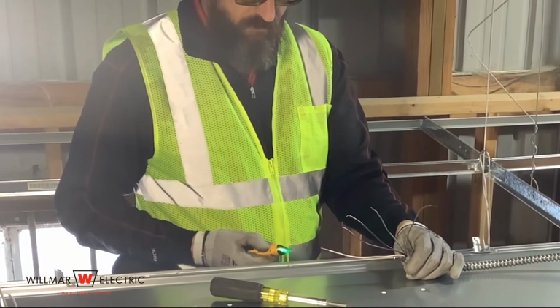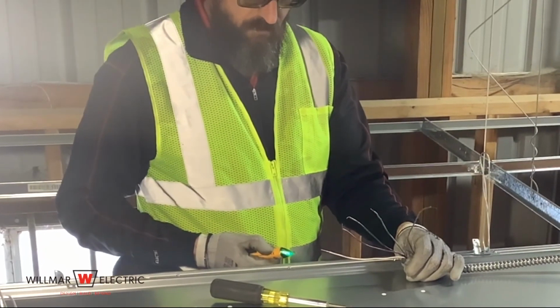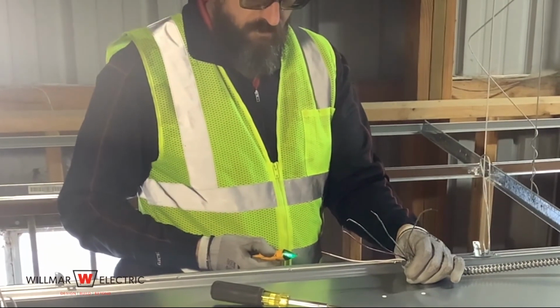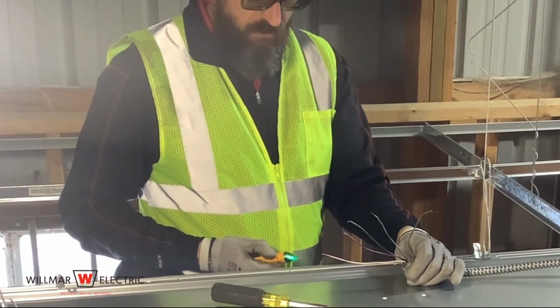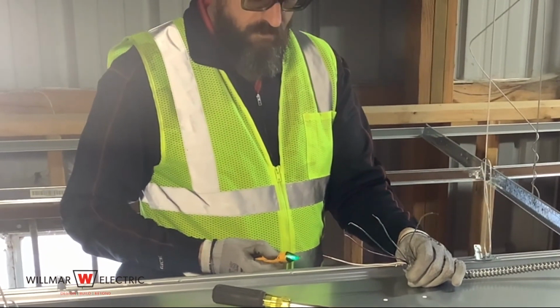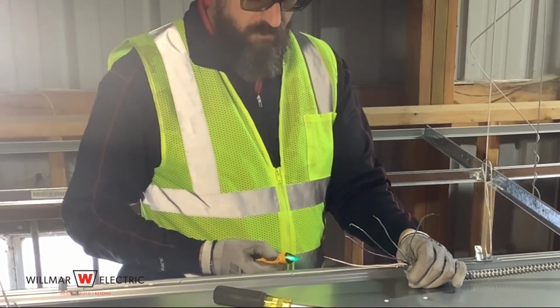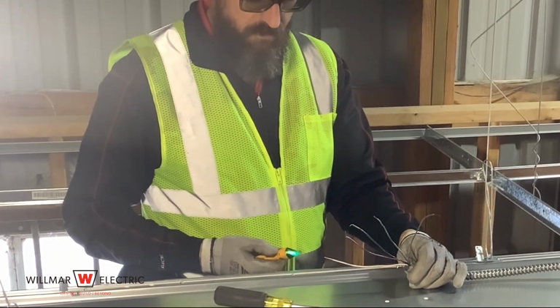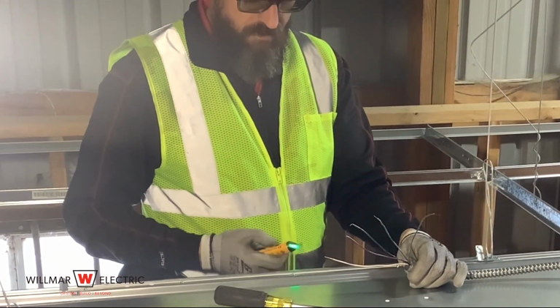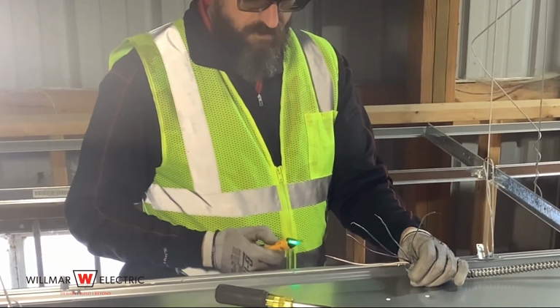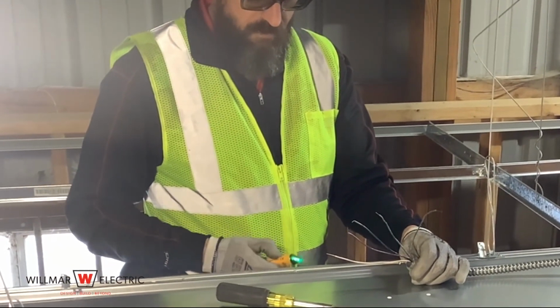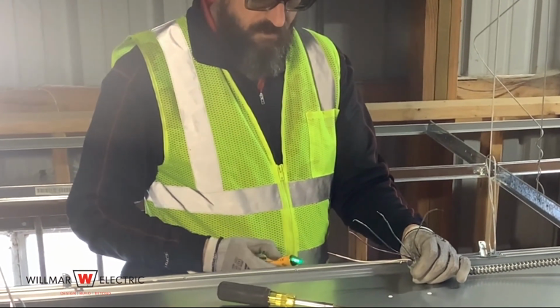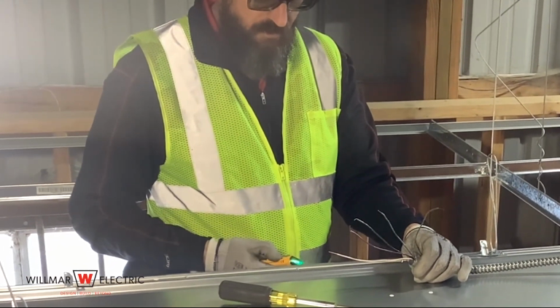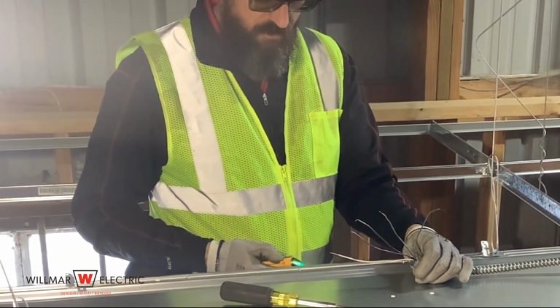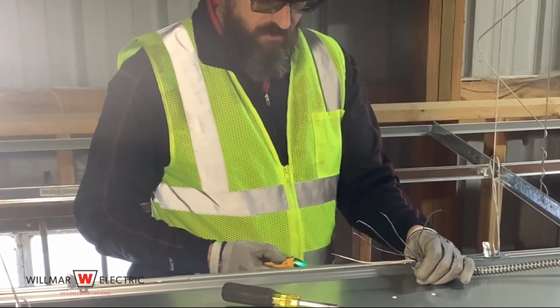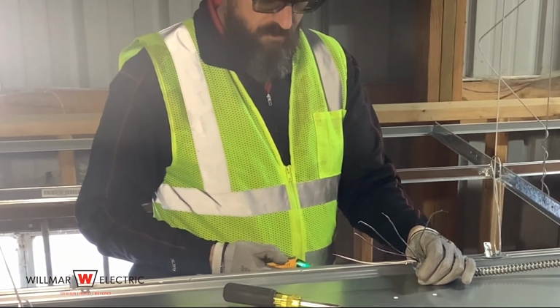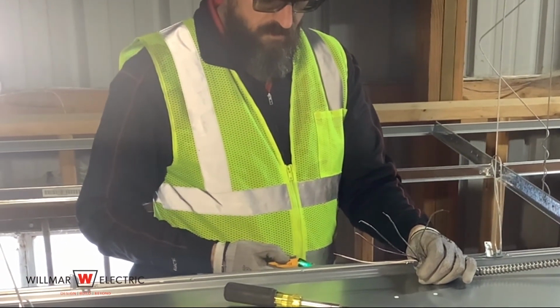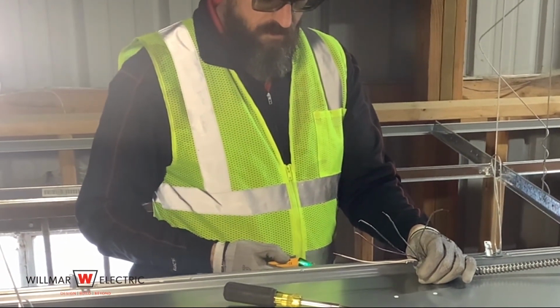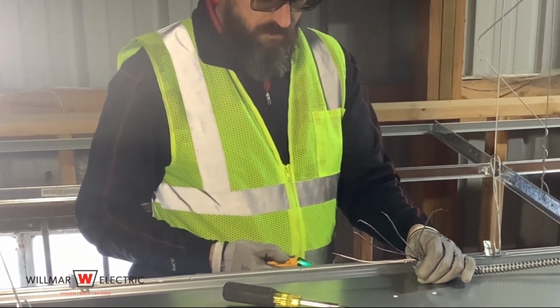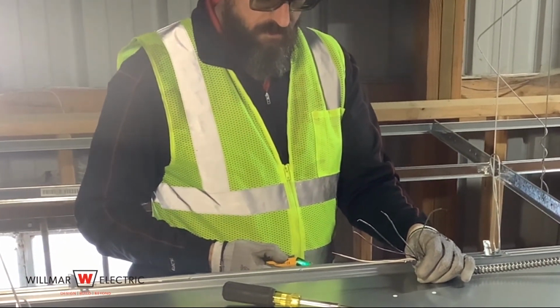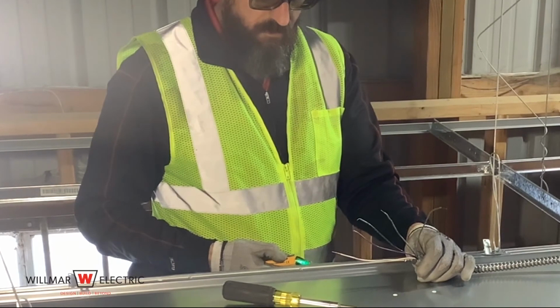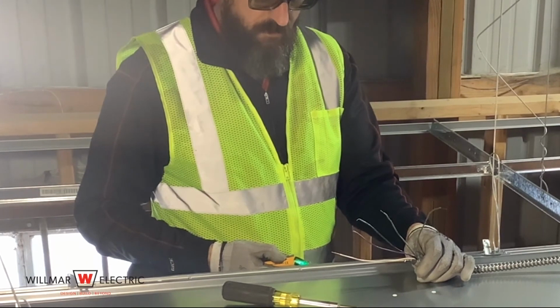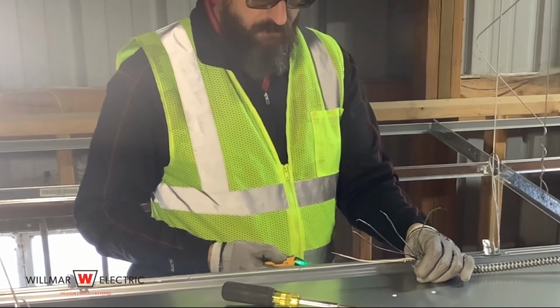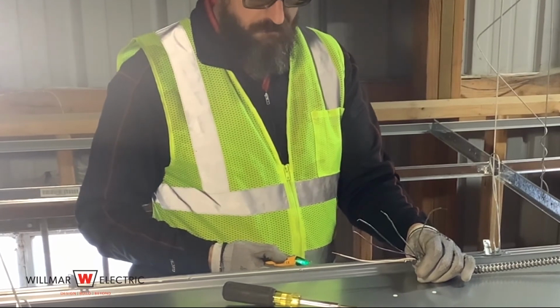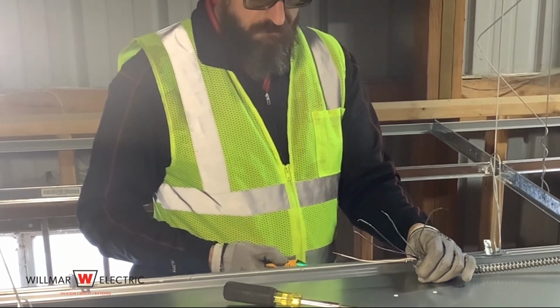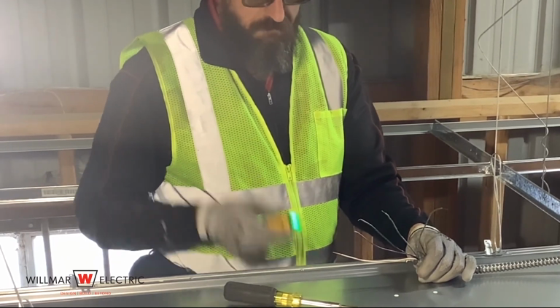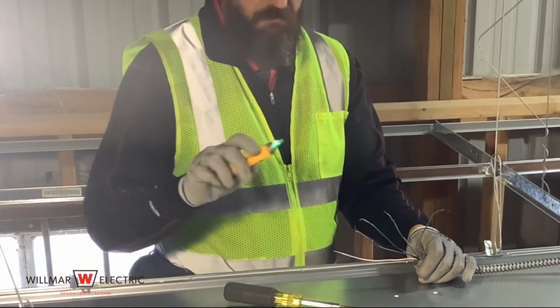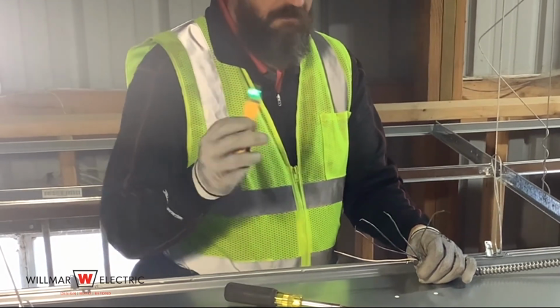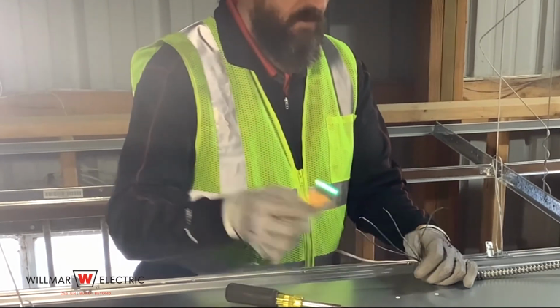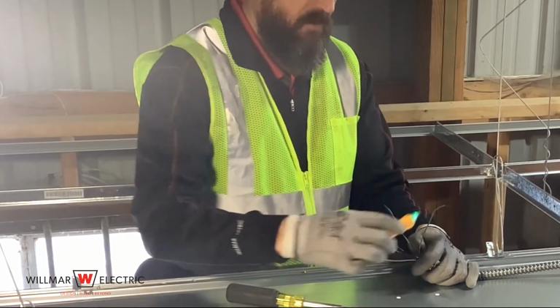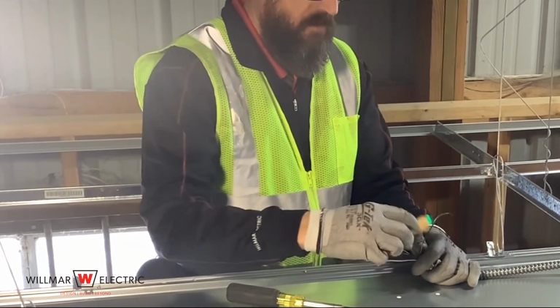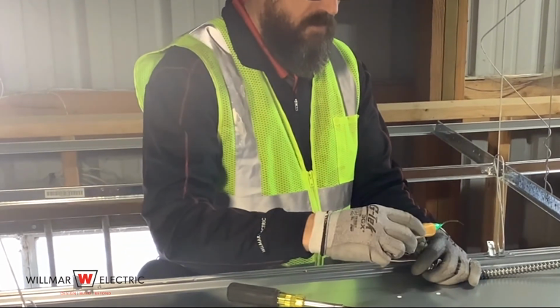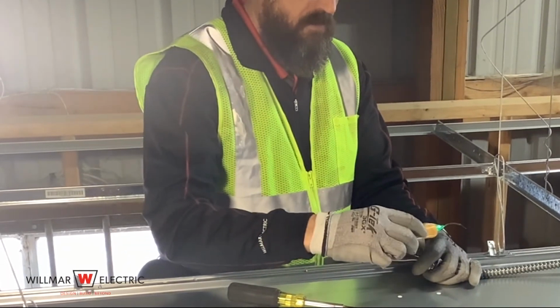Once the fixture is placed in the grid, you need to verify the lighting circuit is not energized. Use your voltage pen to check every wire.